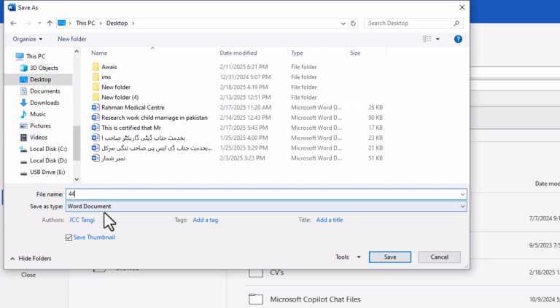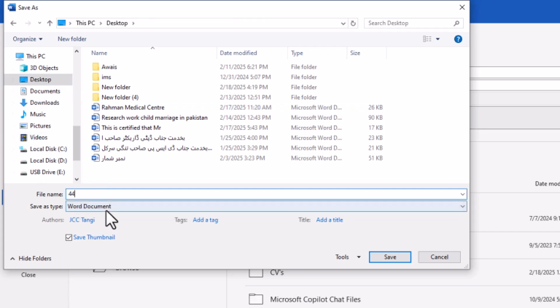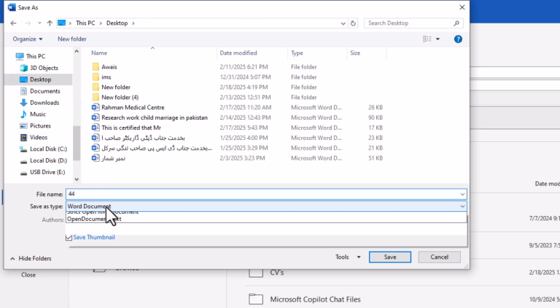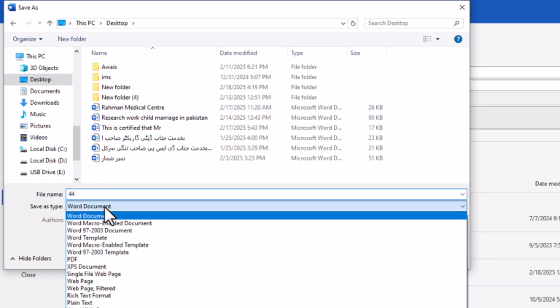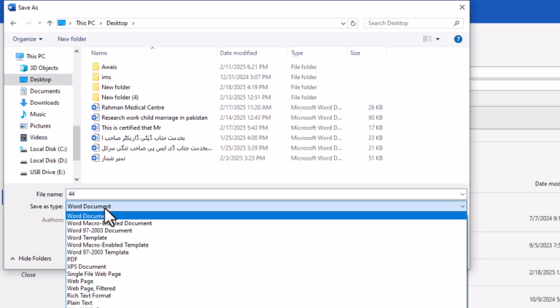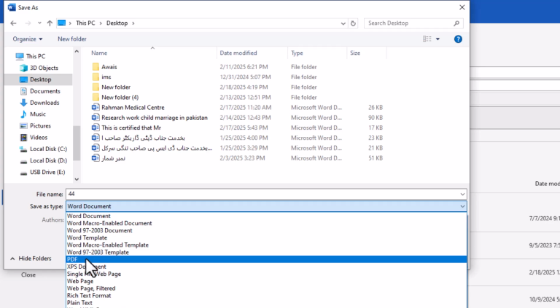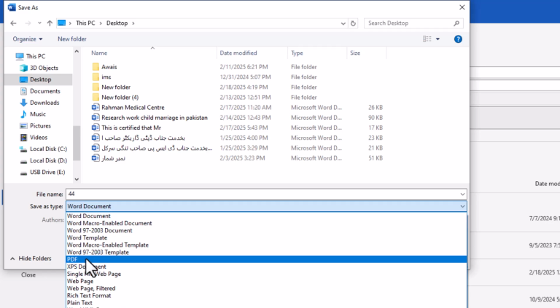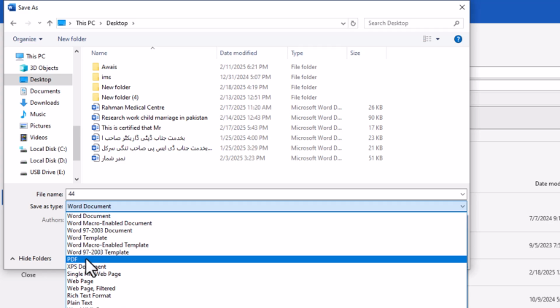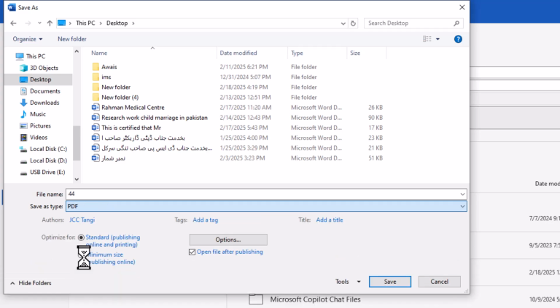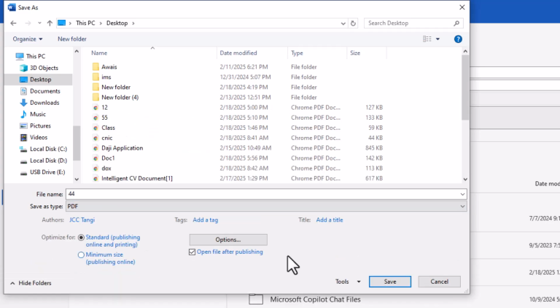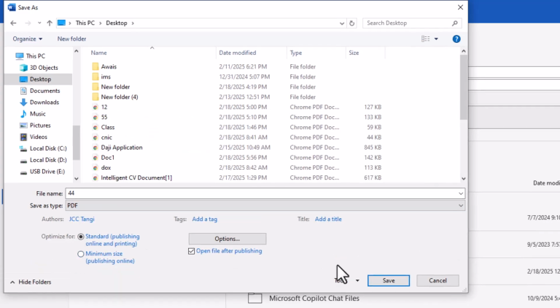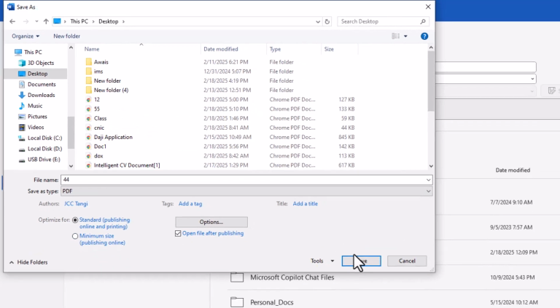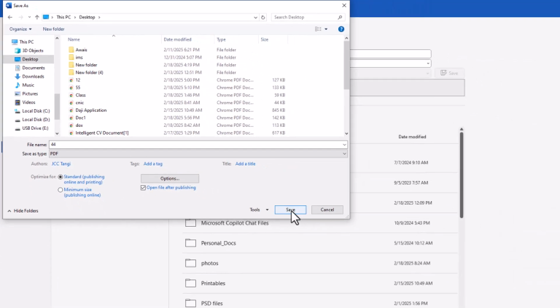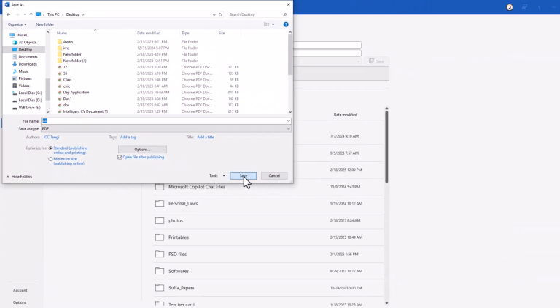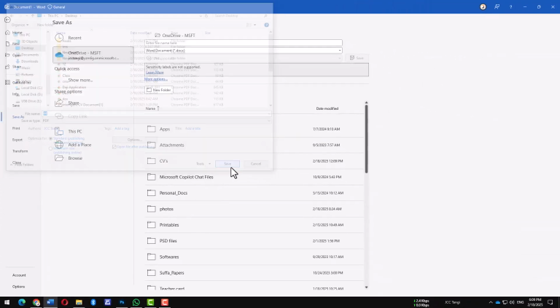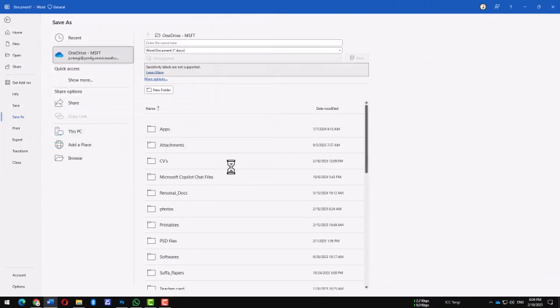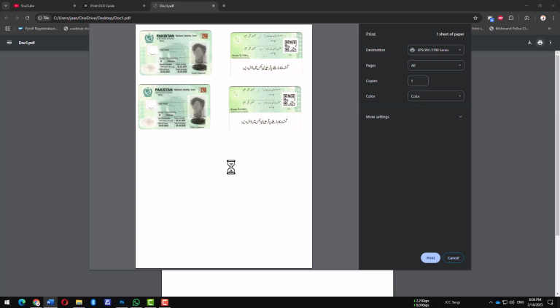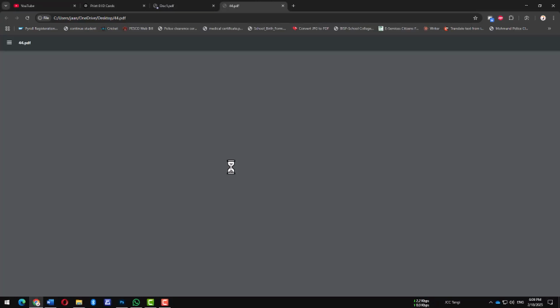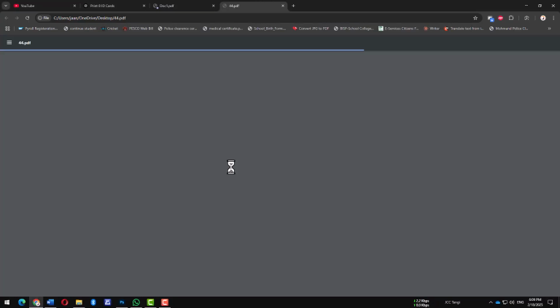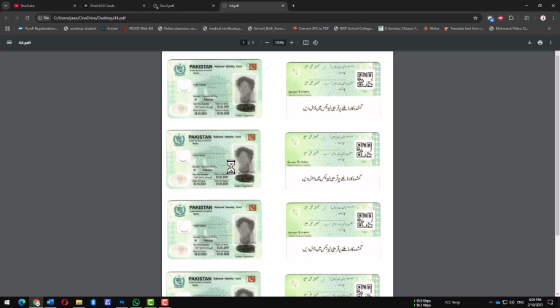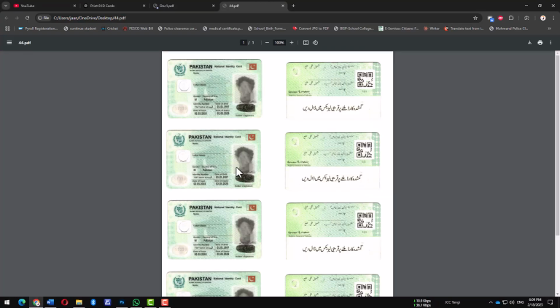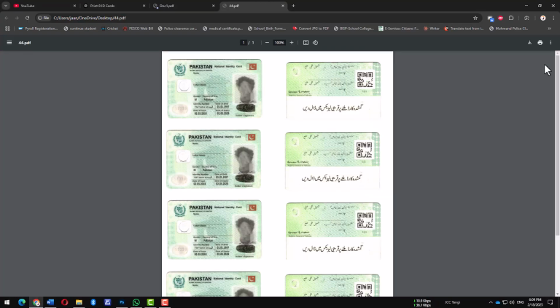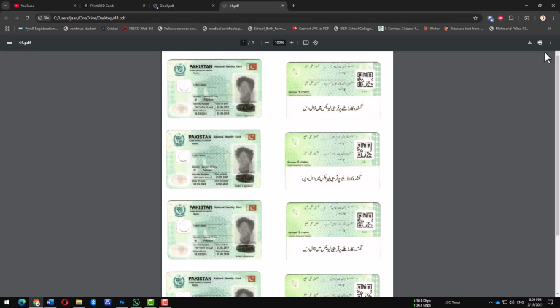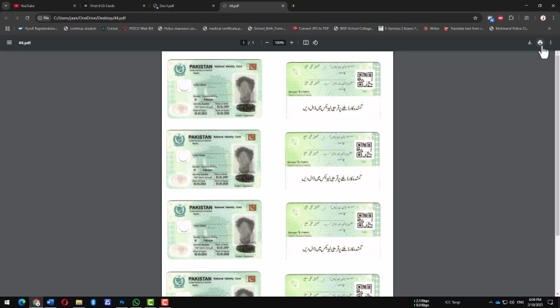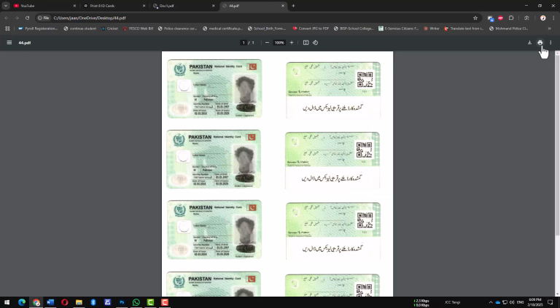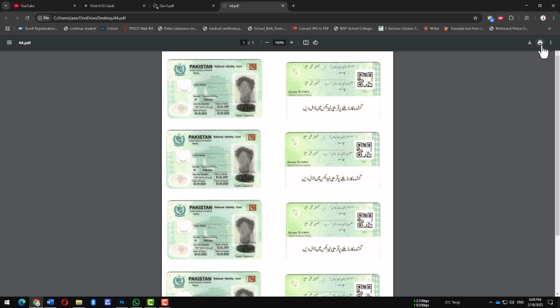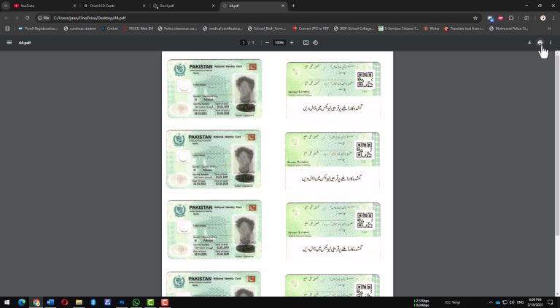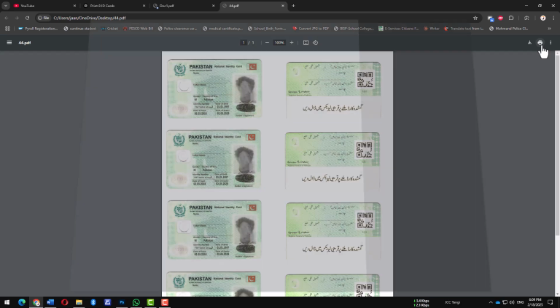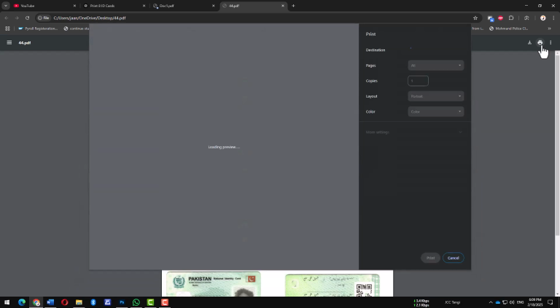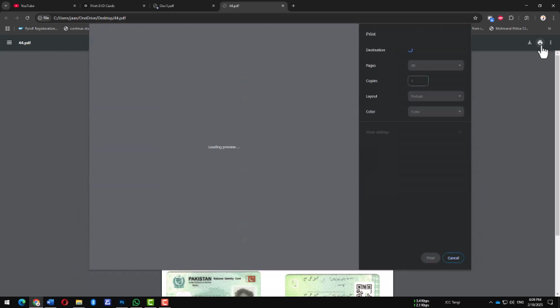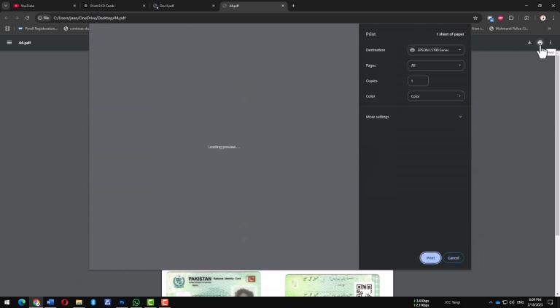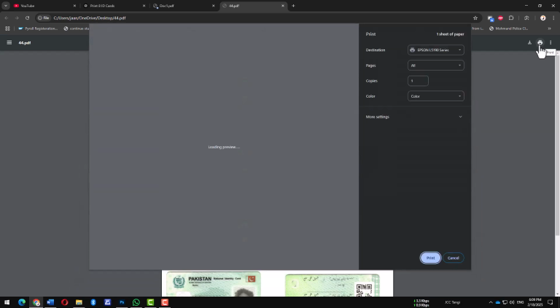Now you have eight perfectly arranged ID cards on a single A4 sheet, ready for printing. Just print the file, cut the cards, and you're all set.